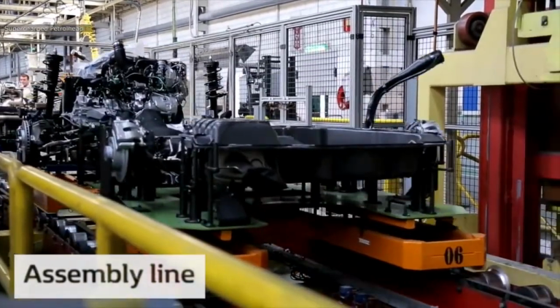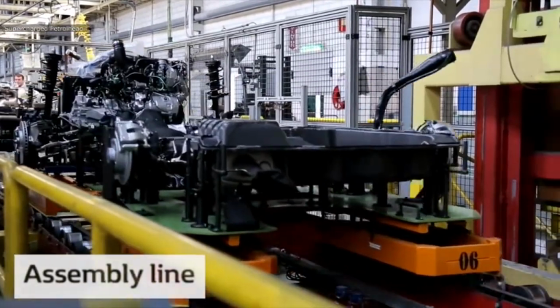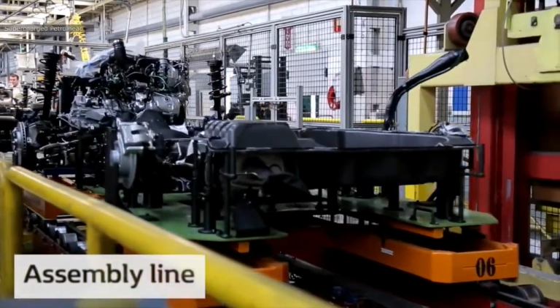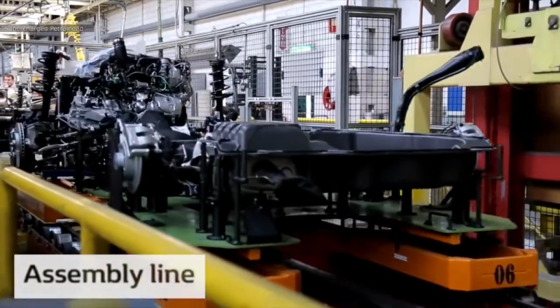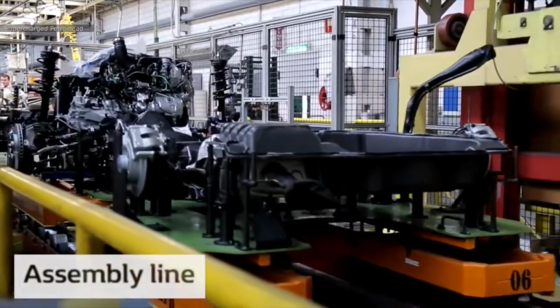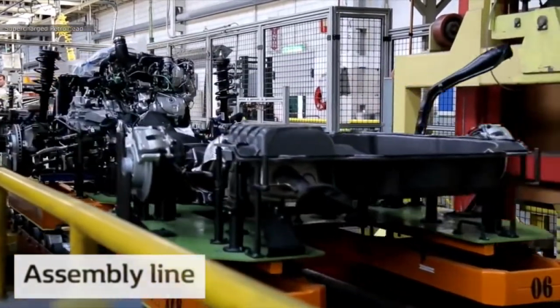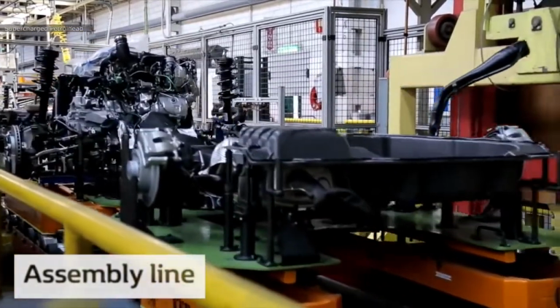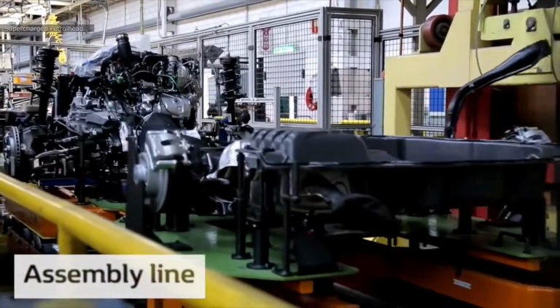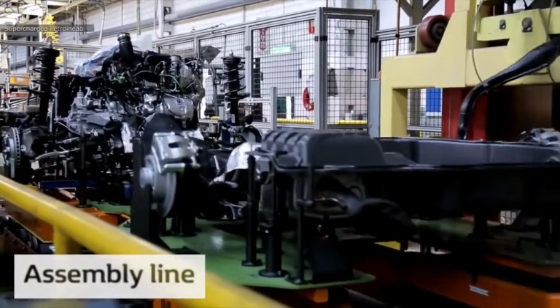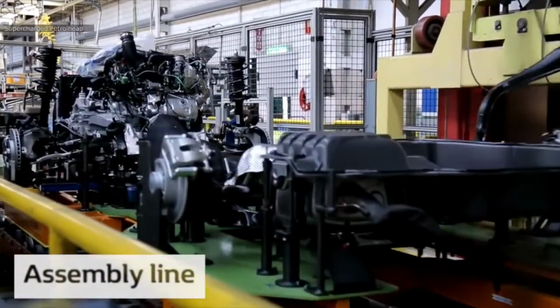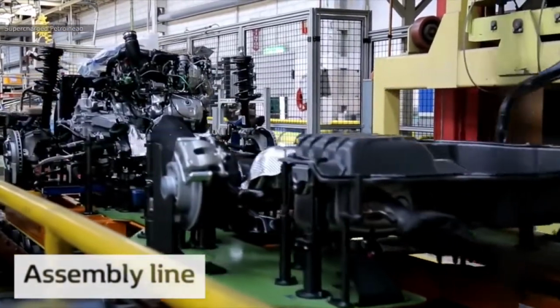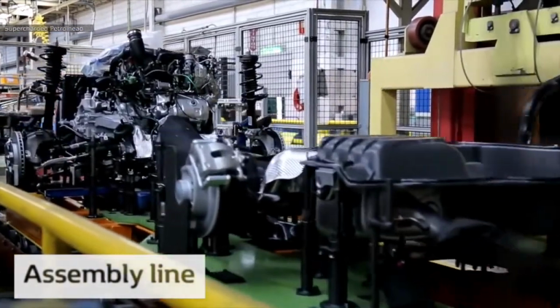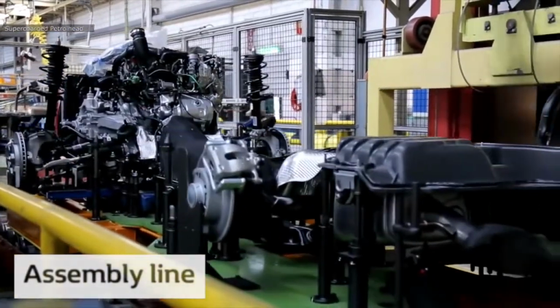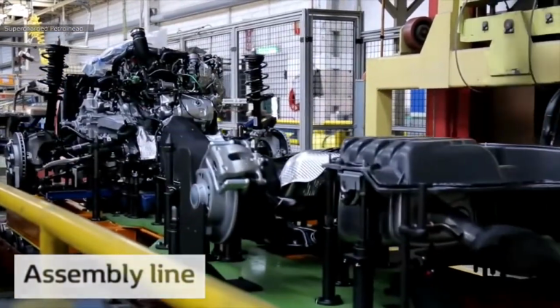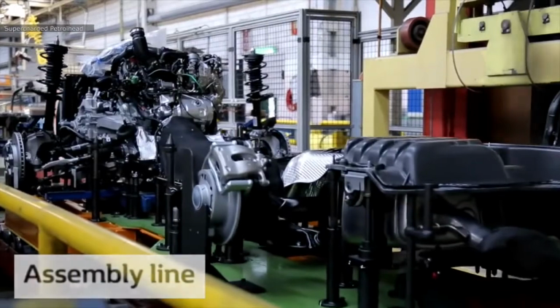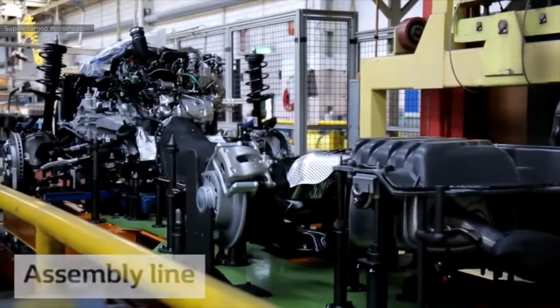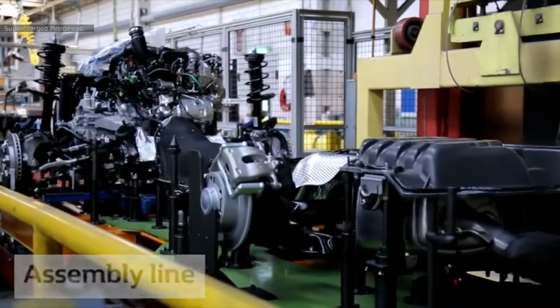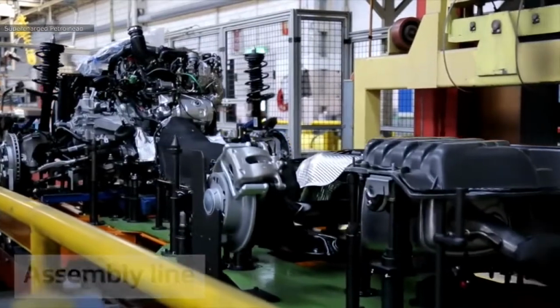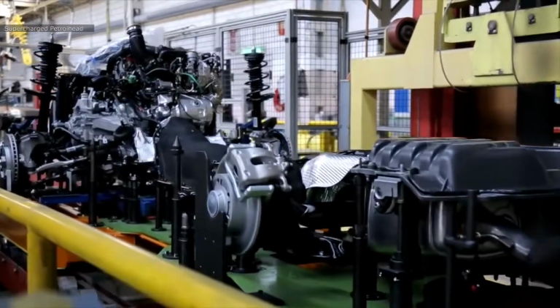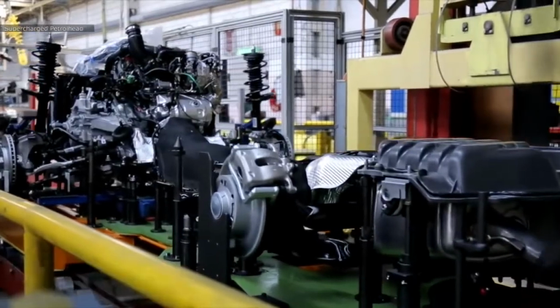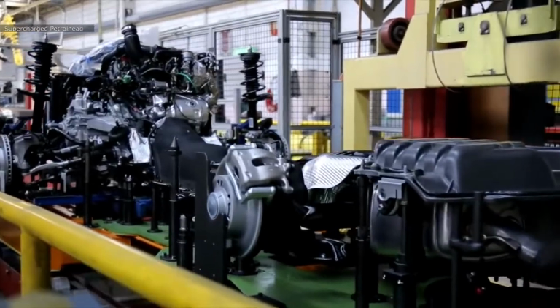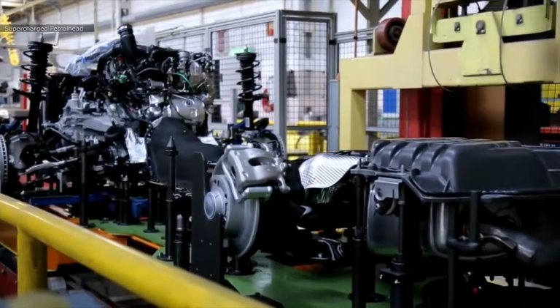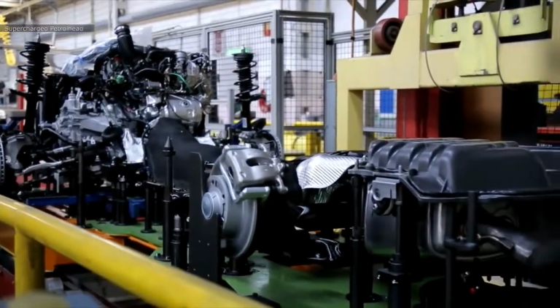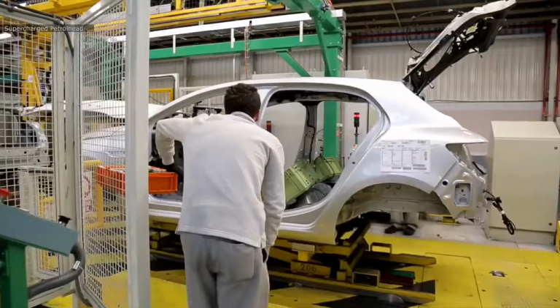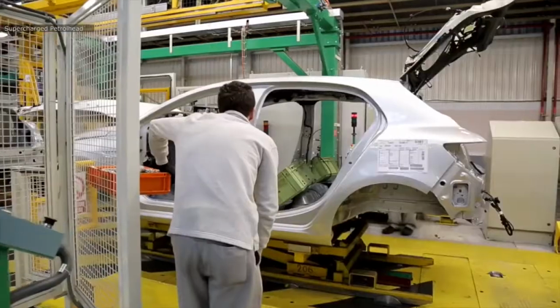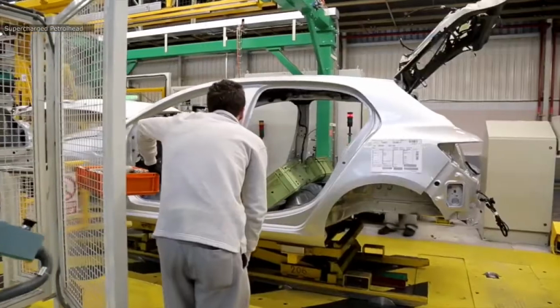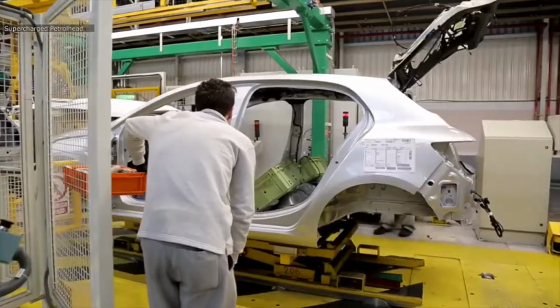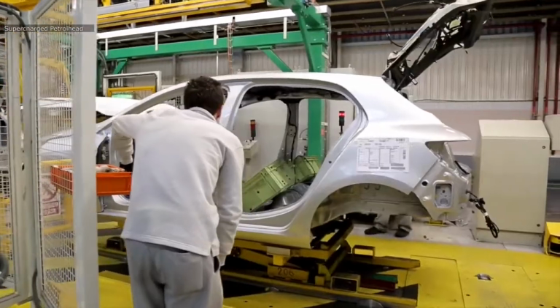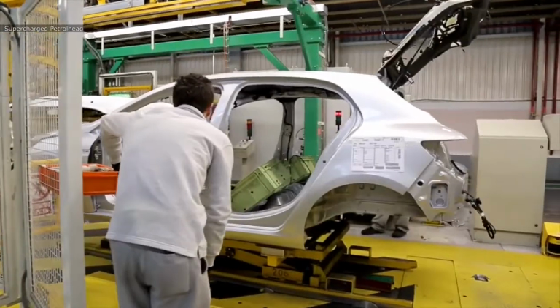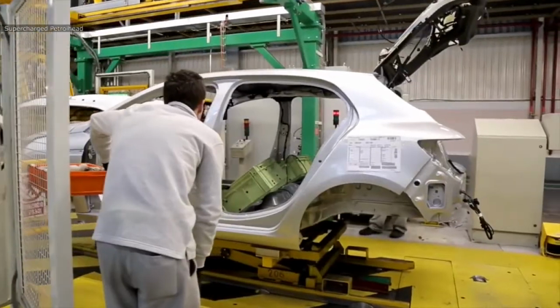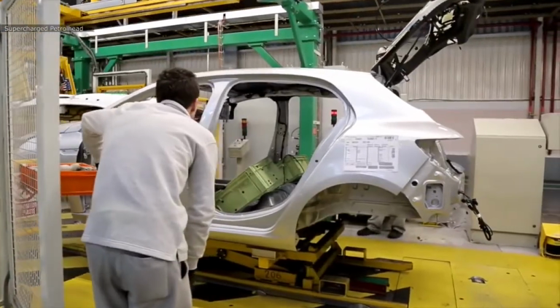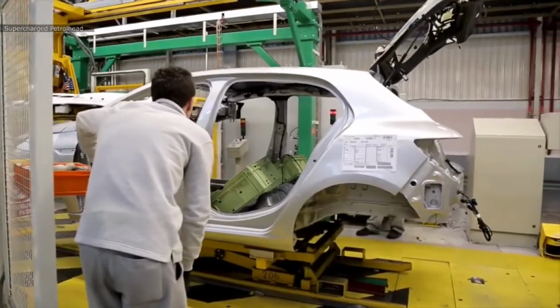Here the body gets assembled to its drivetrain, and all interior assembly also takes place.